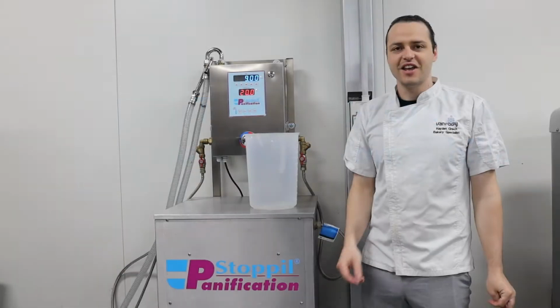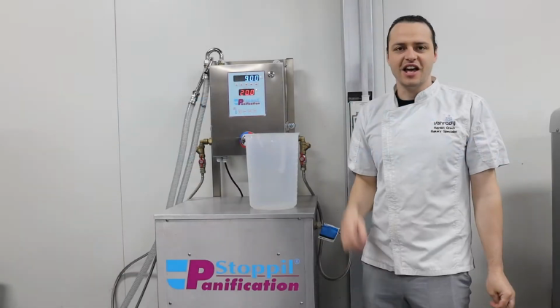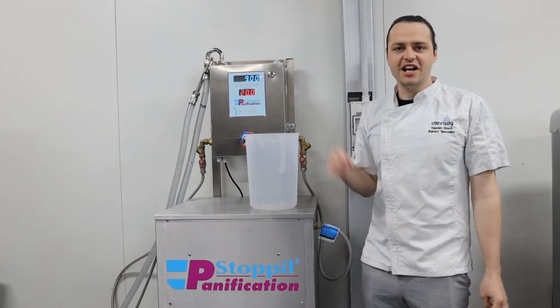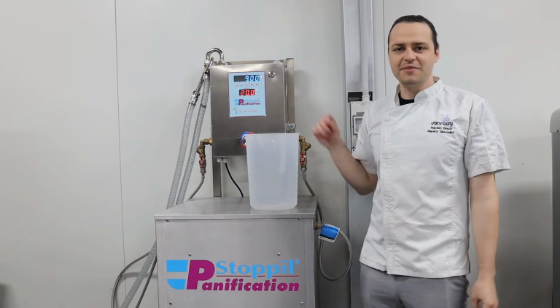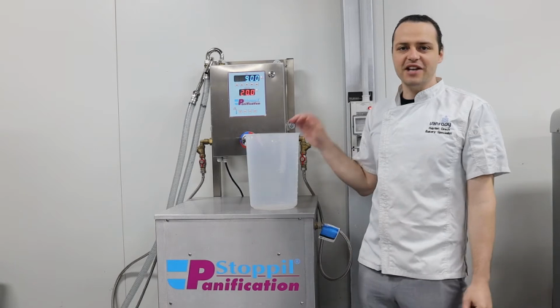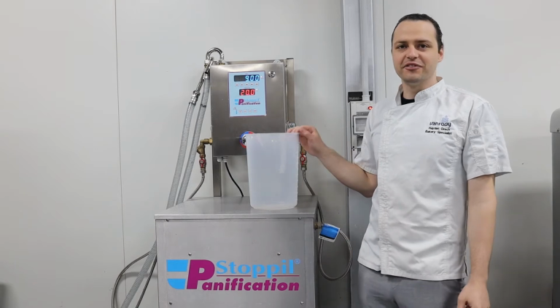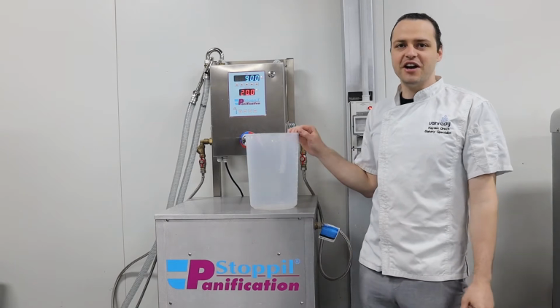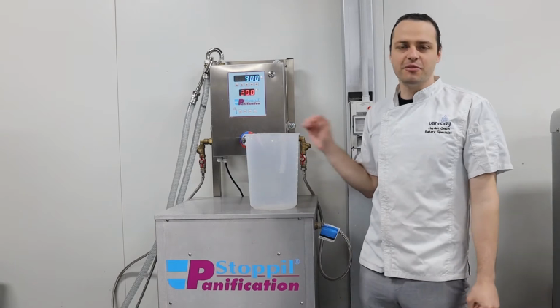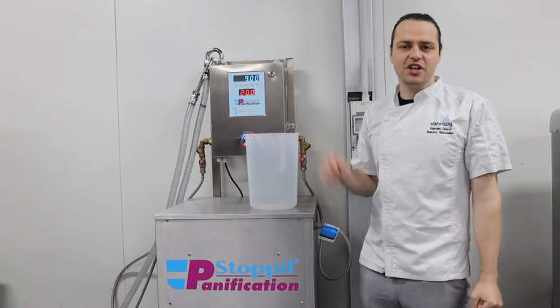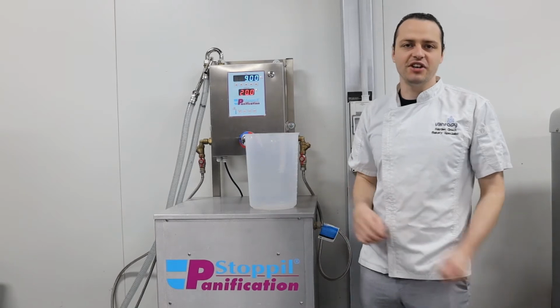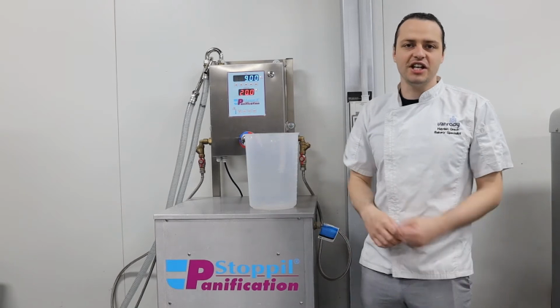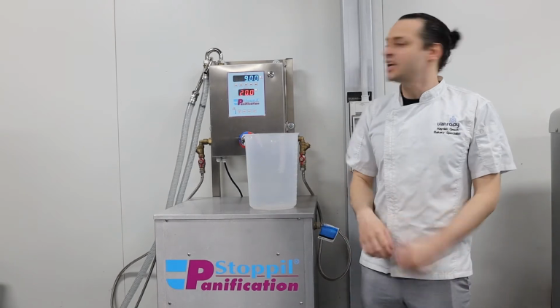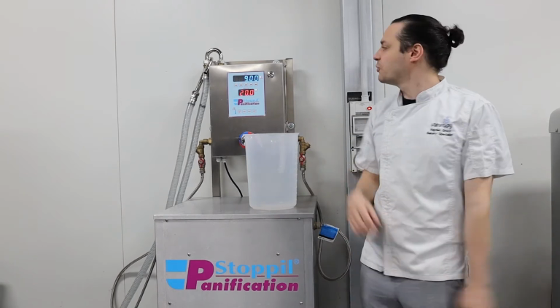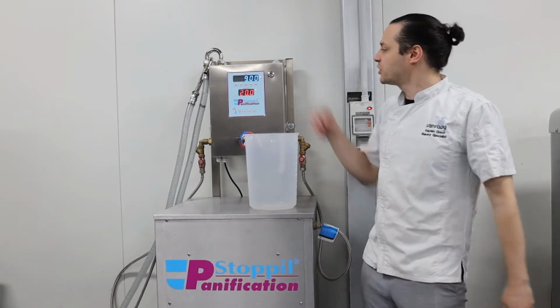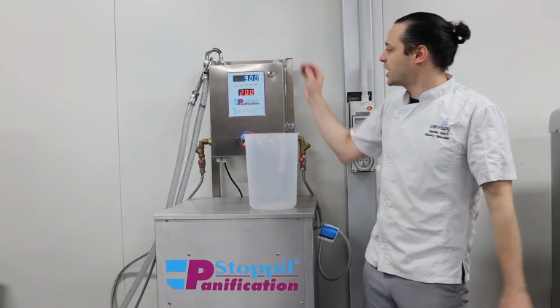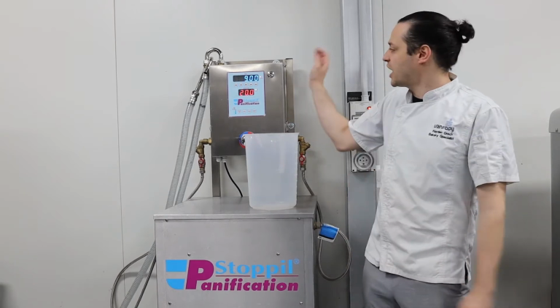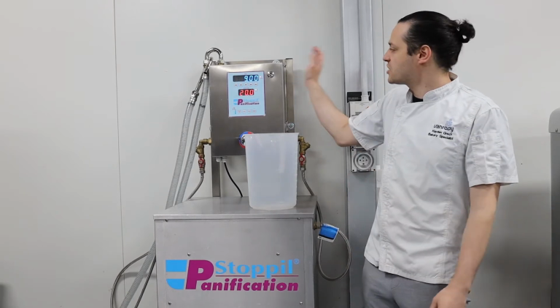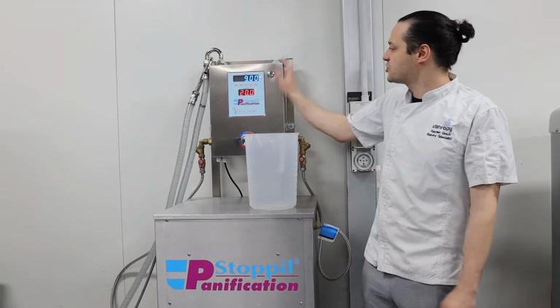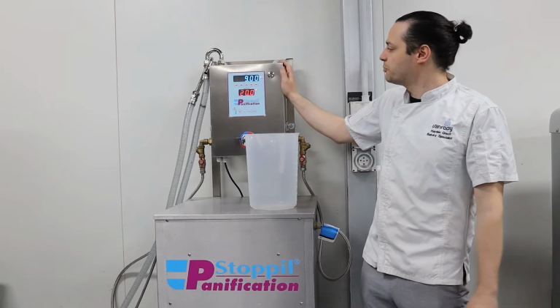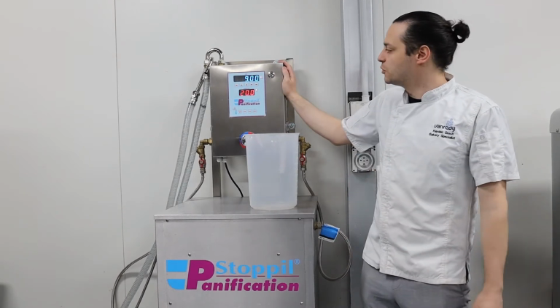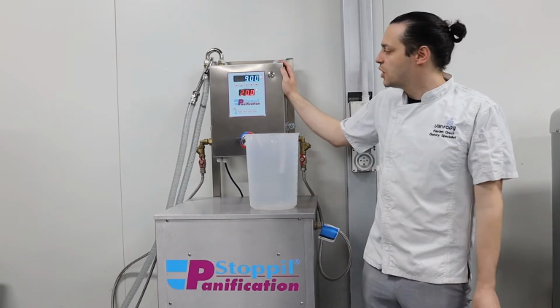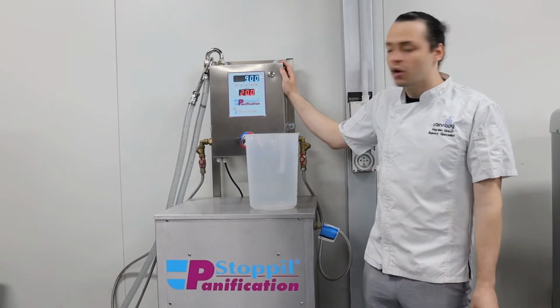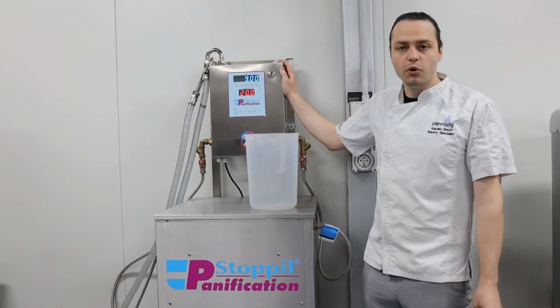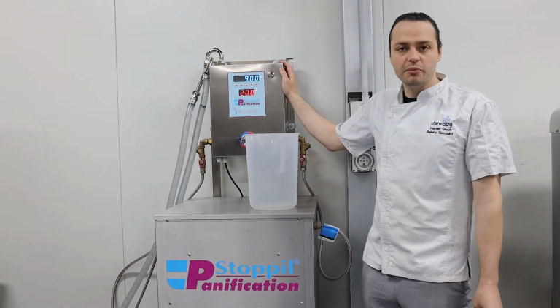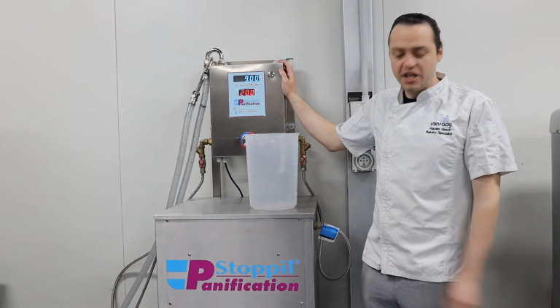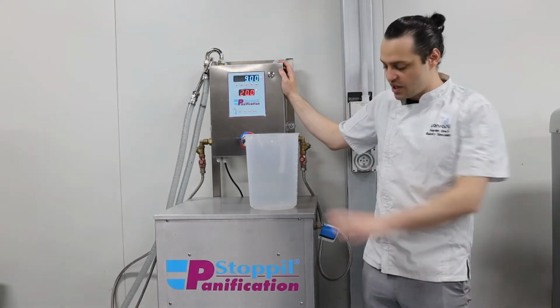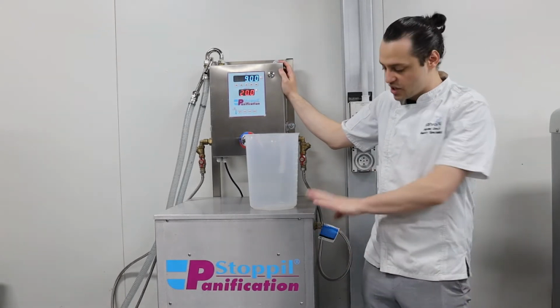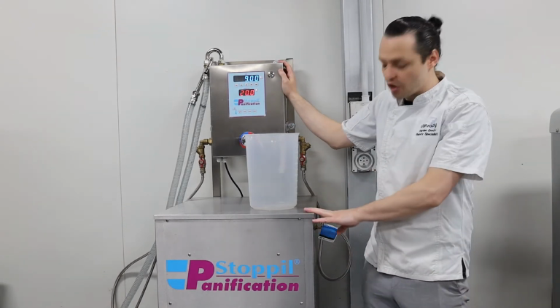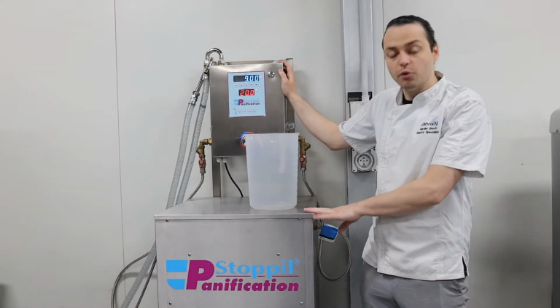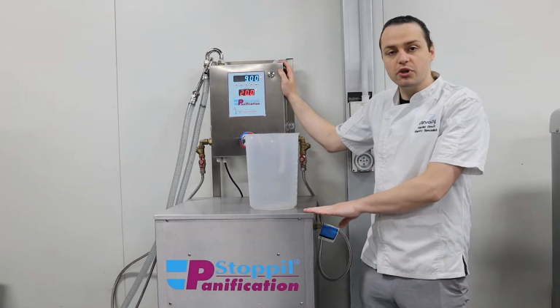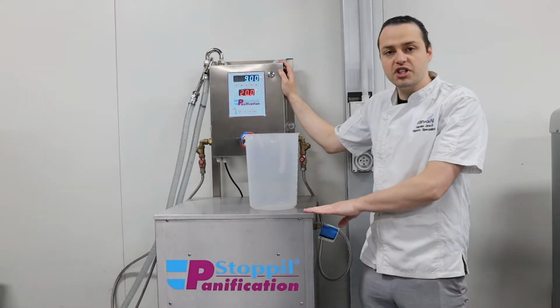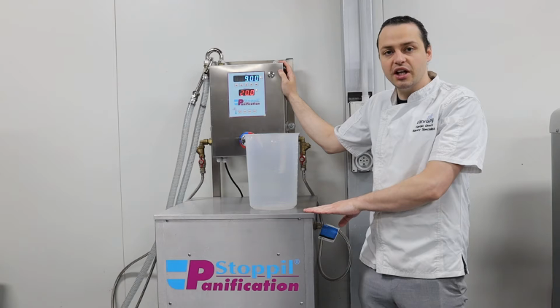Hey guys, I'm Hayden from Boundware Machinery and today we're looking at our Stoppel Water Meter and Stoppel Water Chiller.